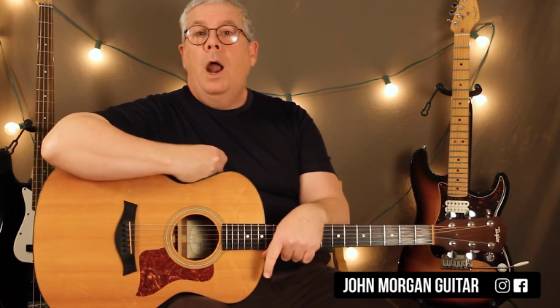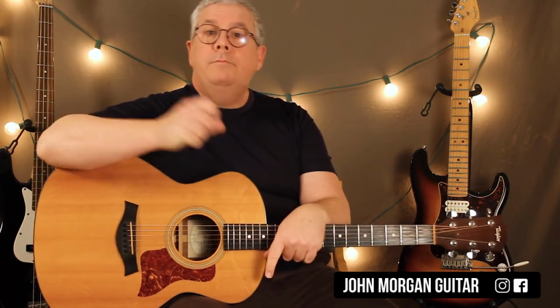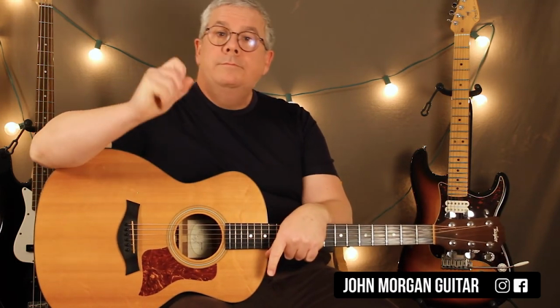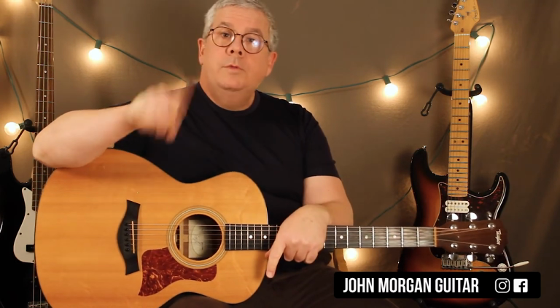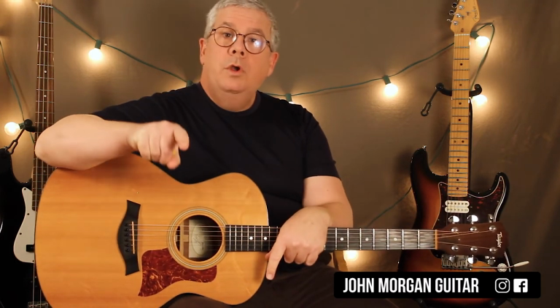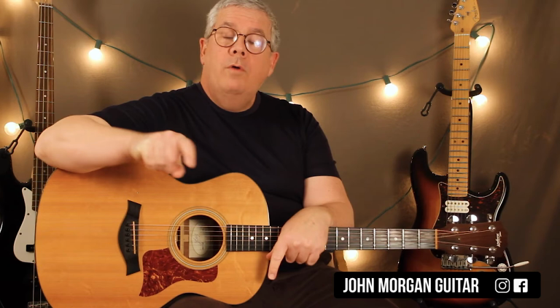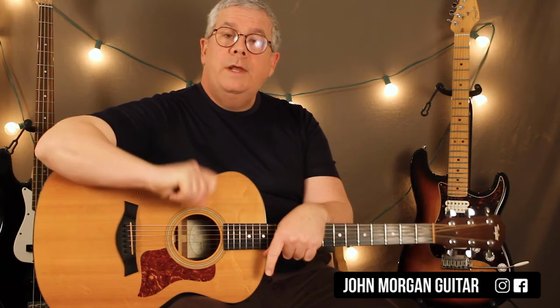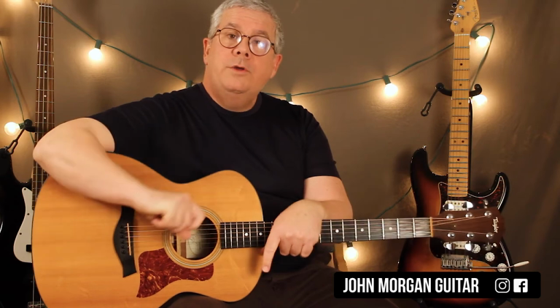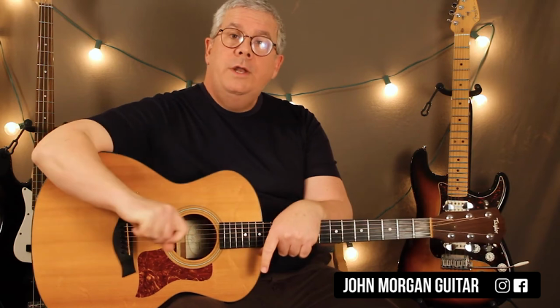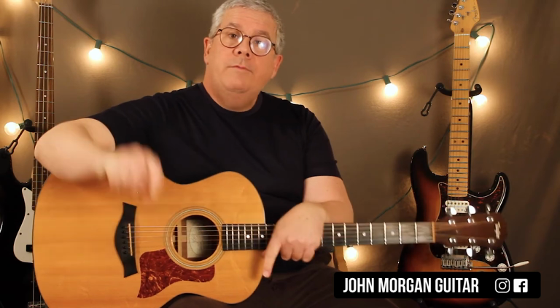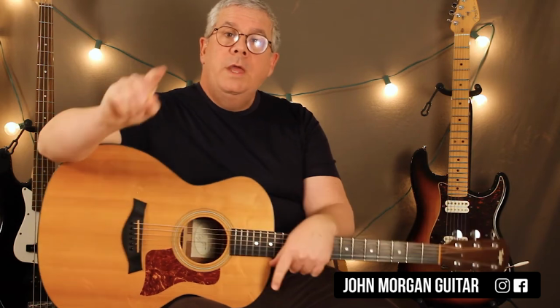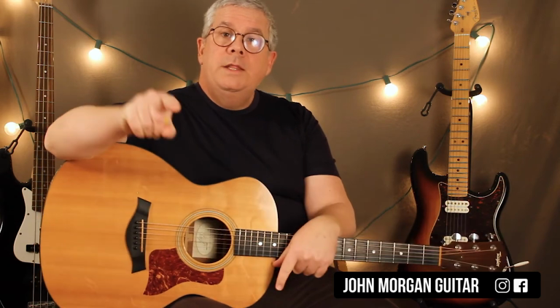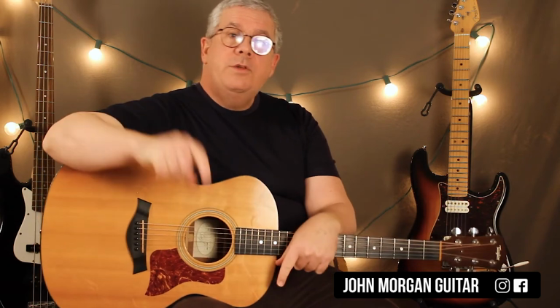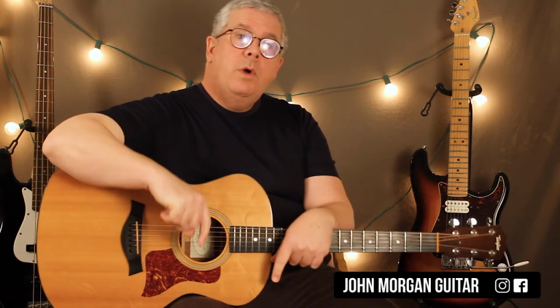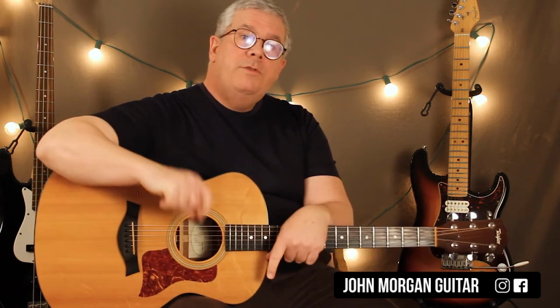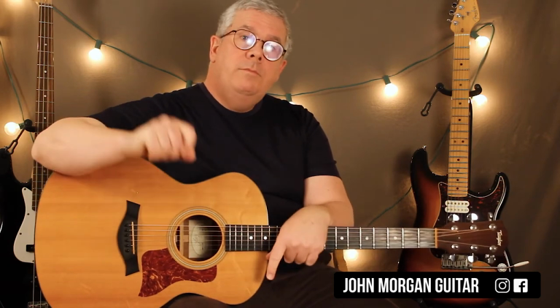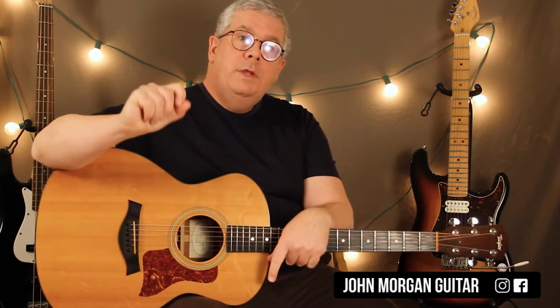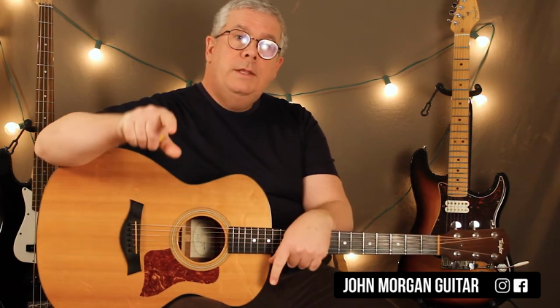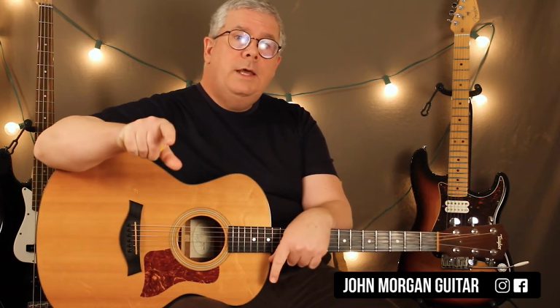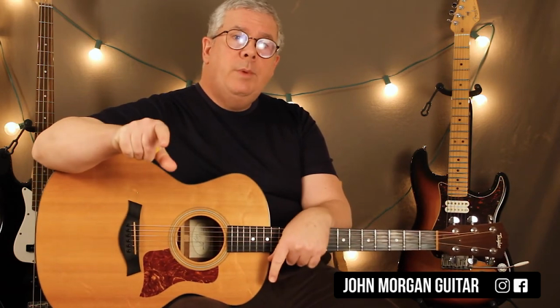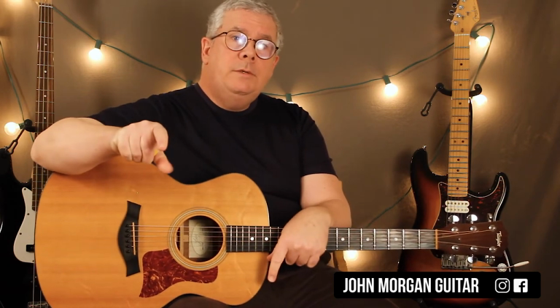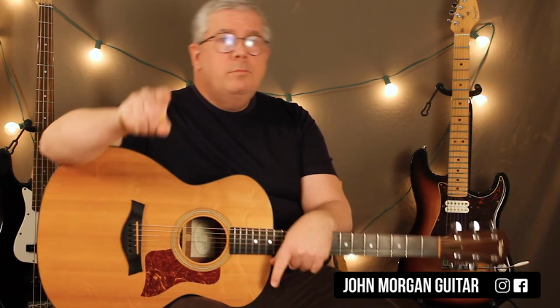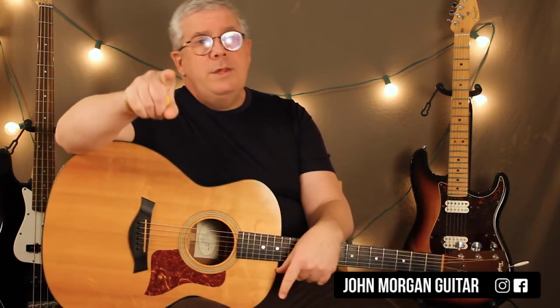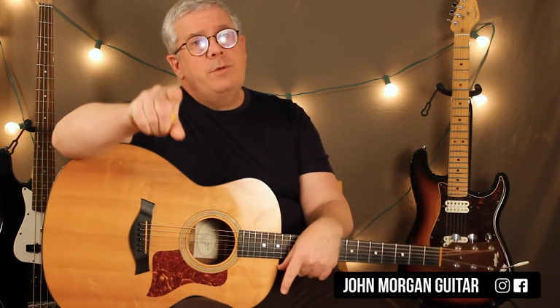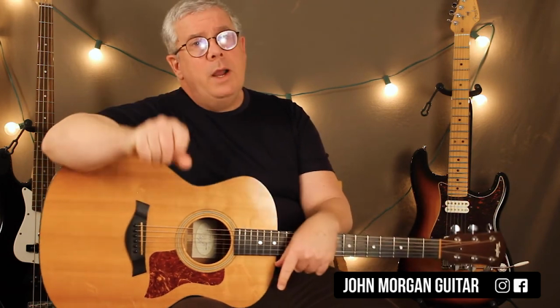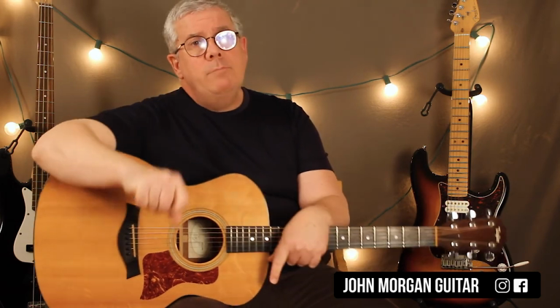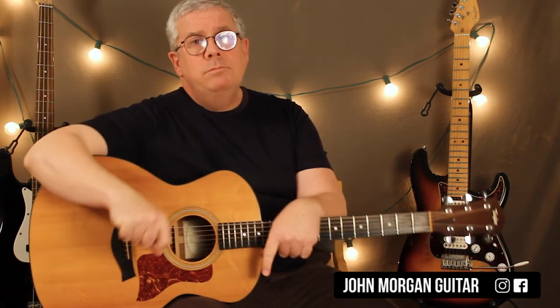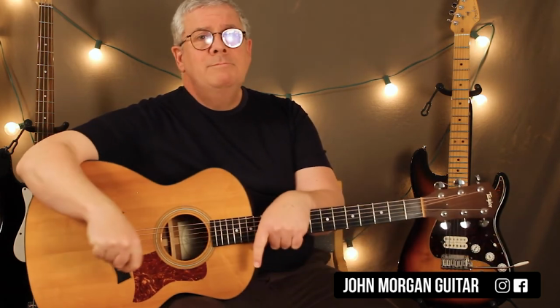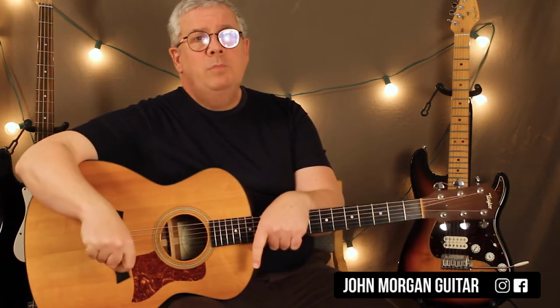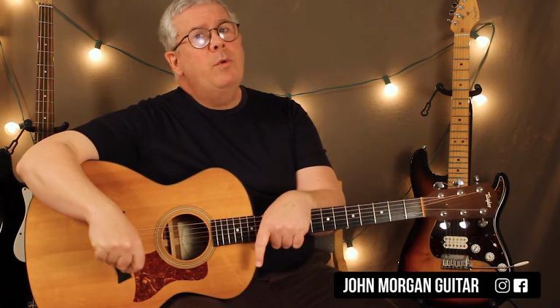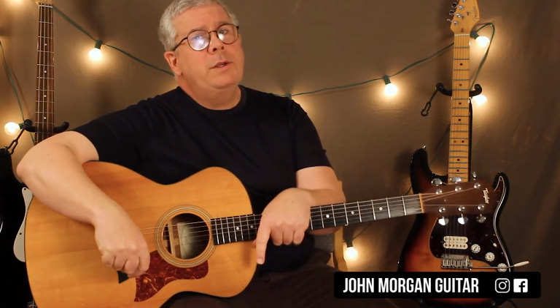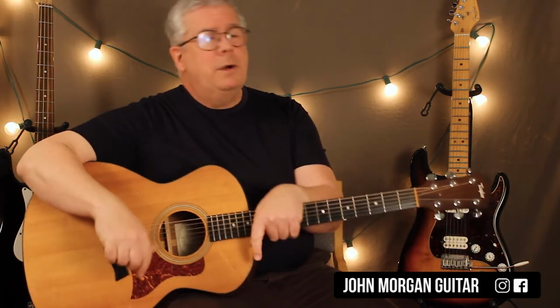Hopefully that's good enough. Thanks for watching. Hit the like button, please subscribe, and play more guitar.